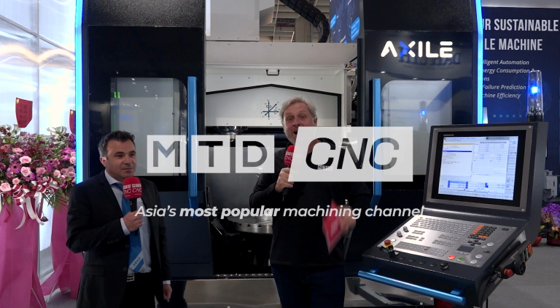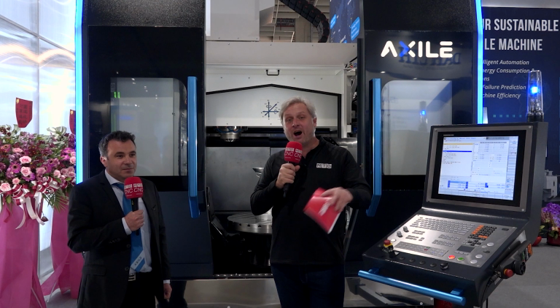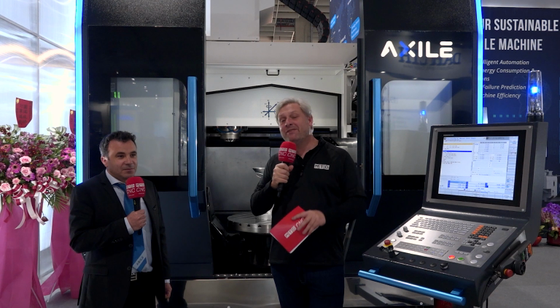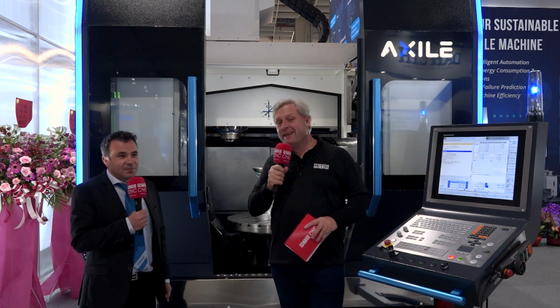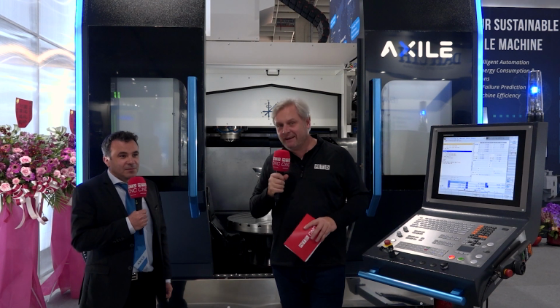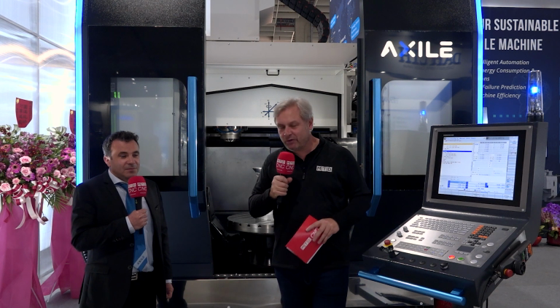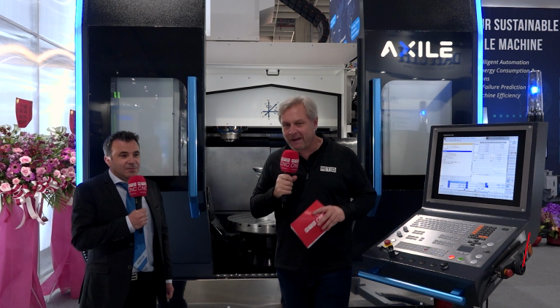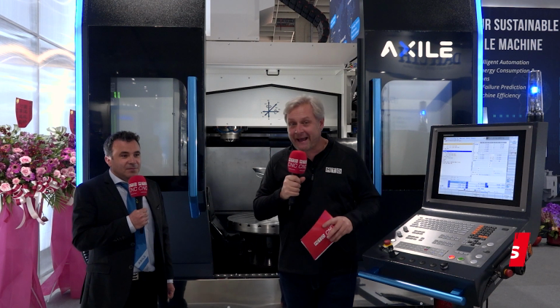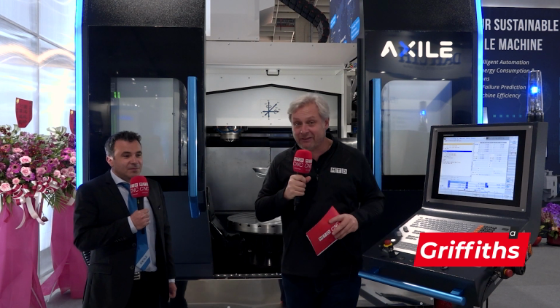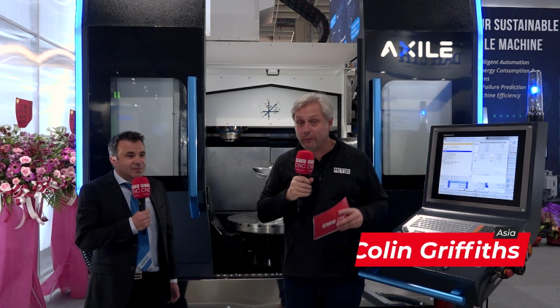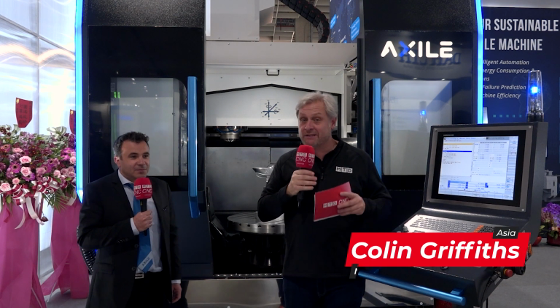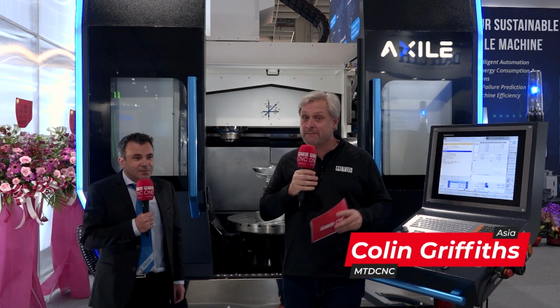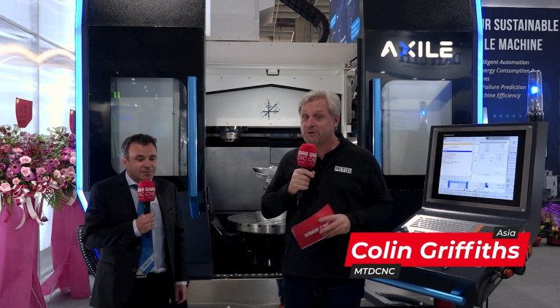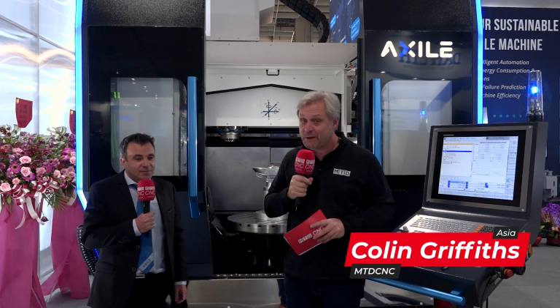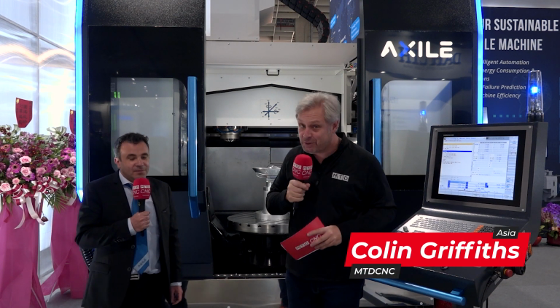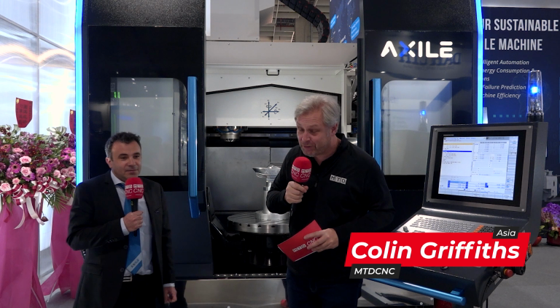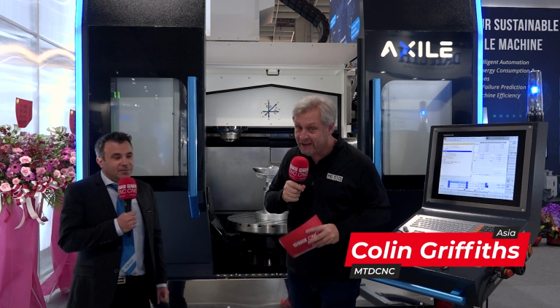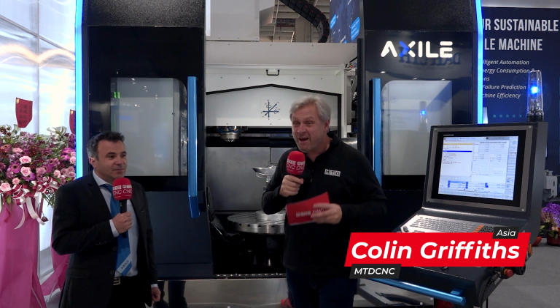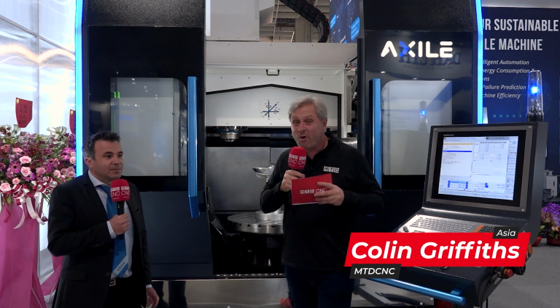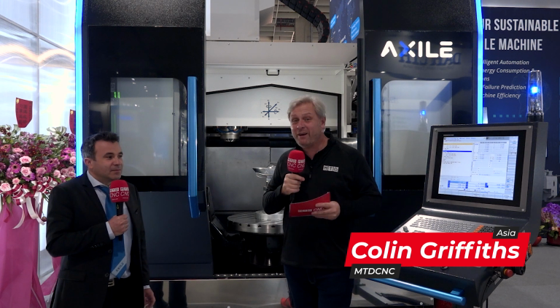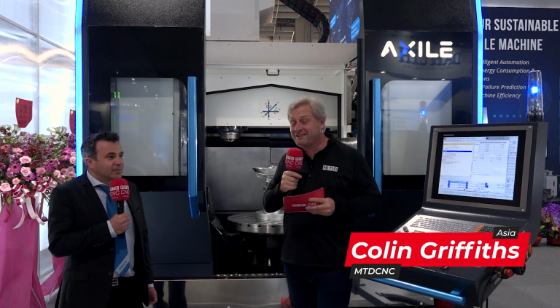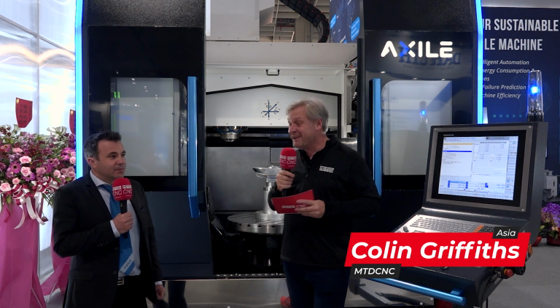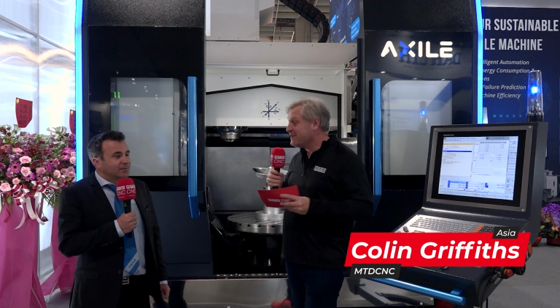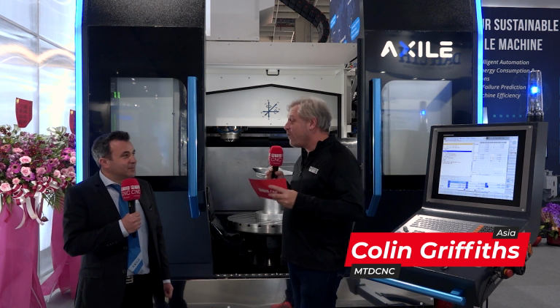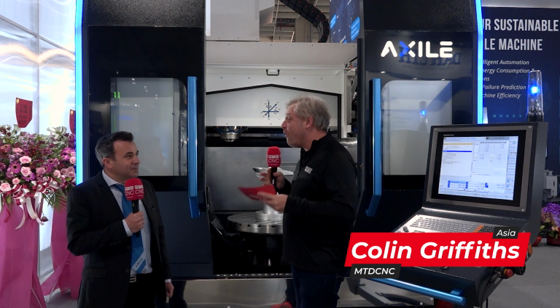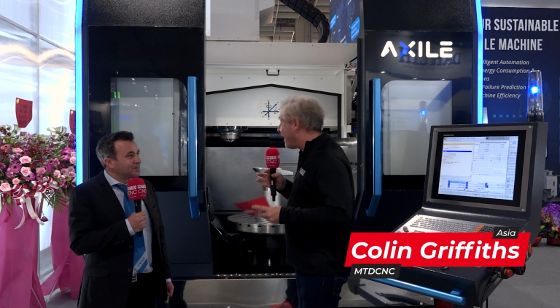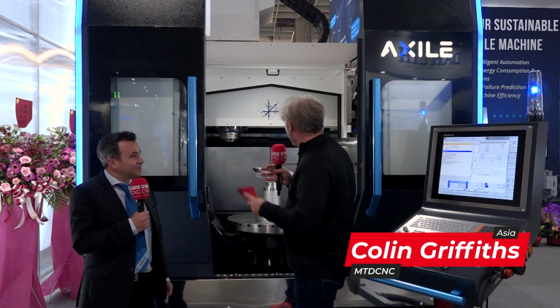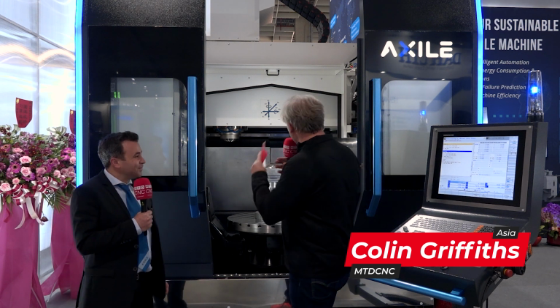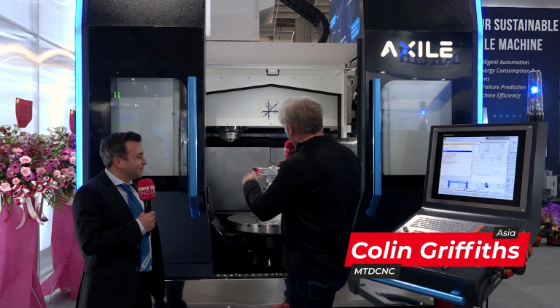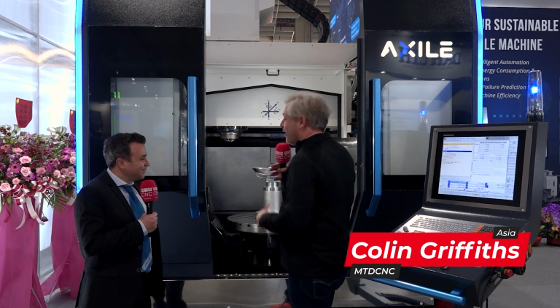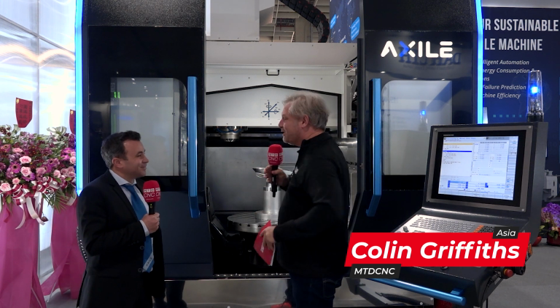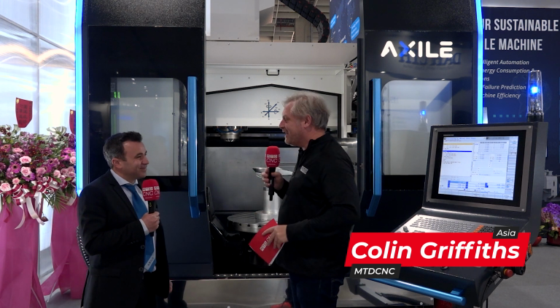I'm with Nicholas from Axile. We're at TimTos 2023. All I can say is, wow, what a machine.